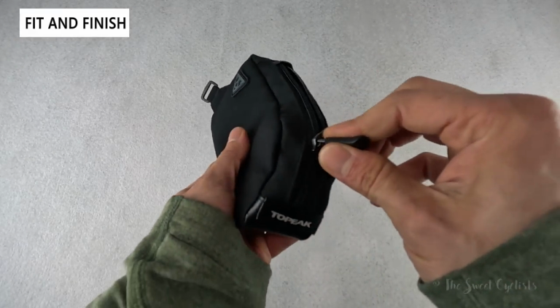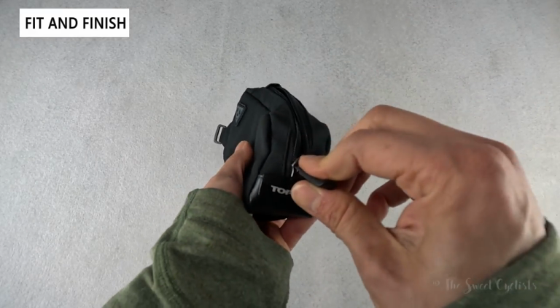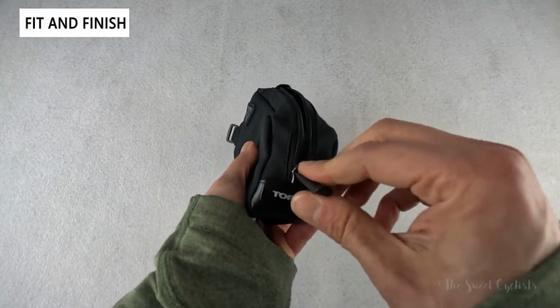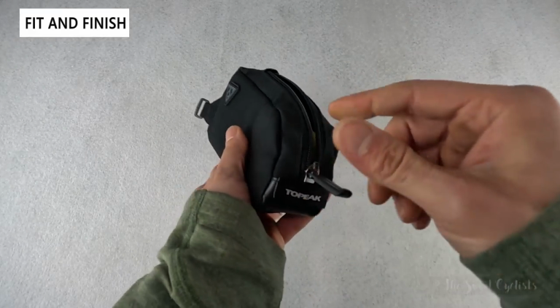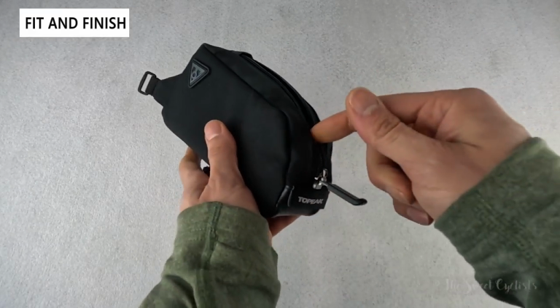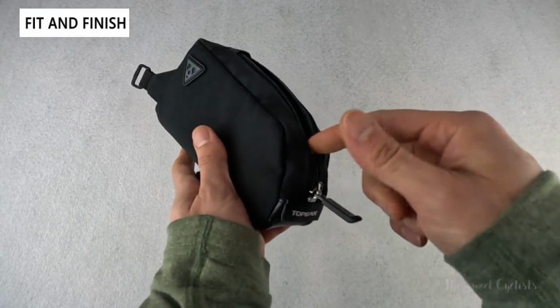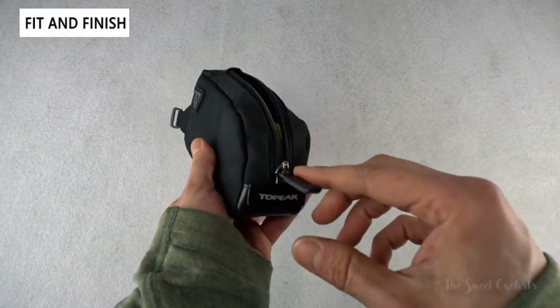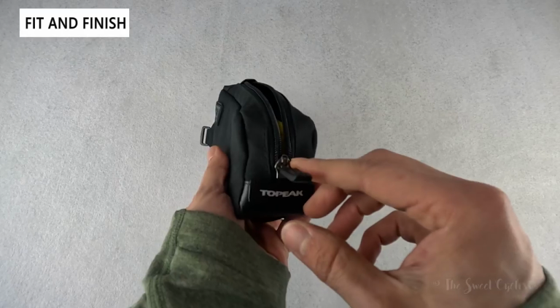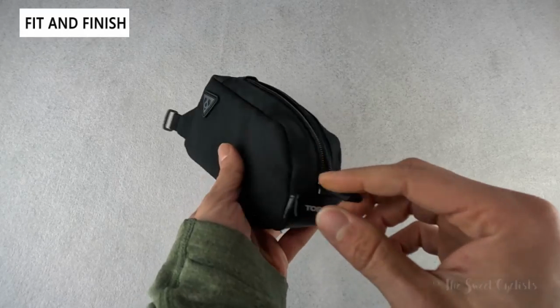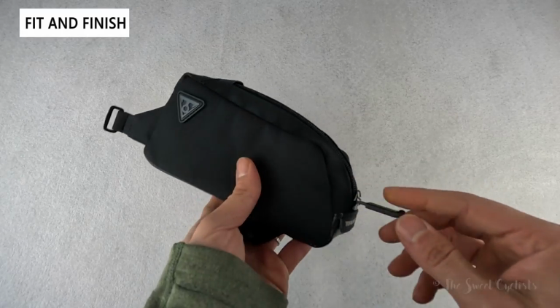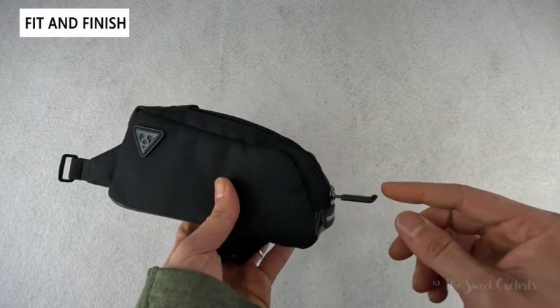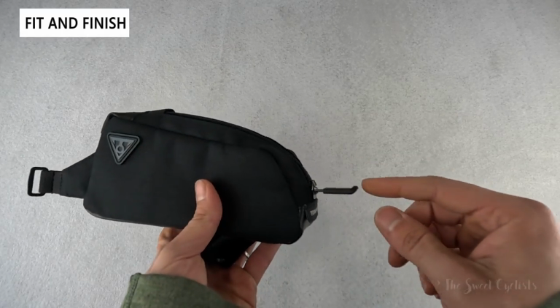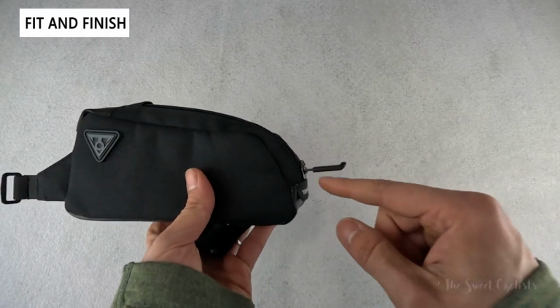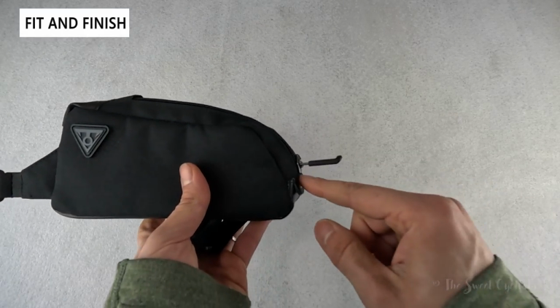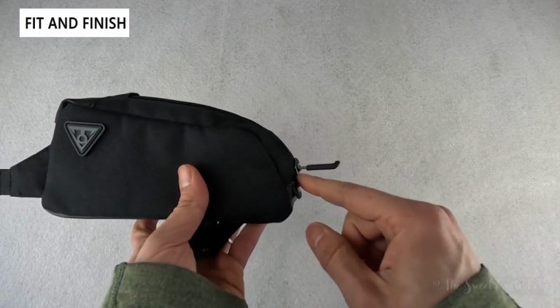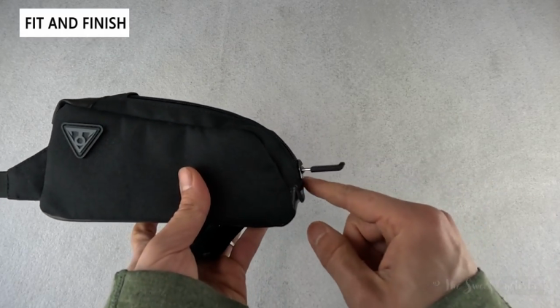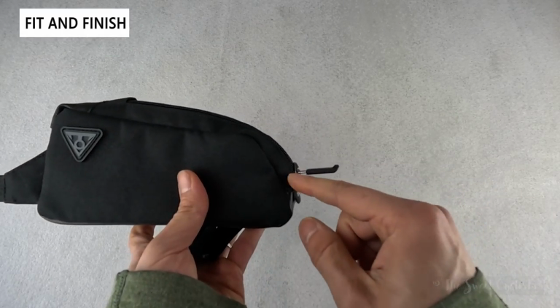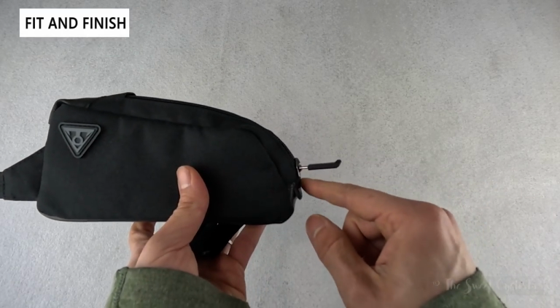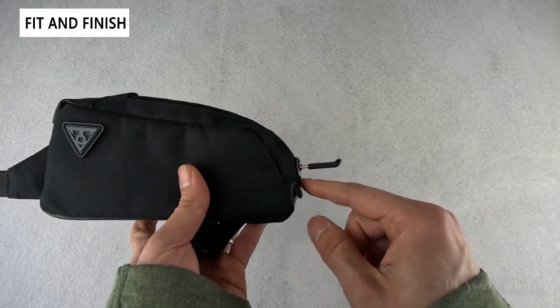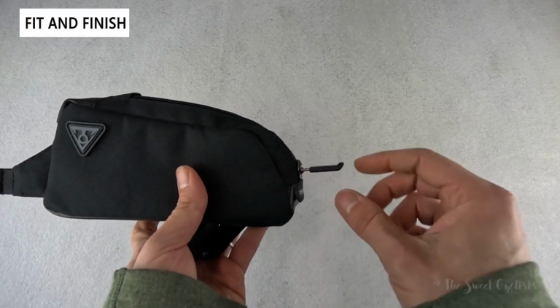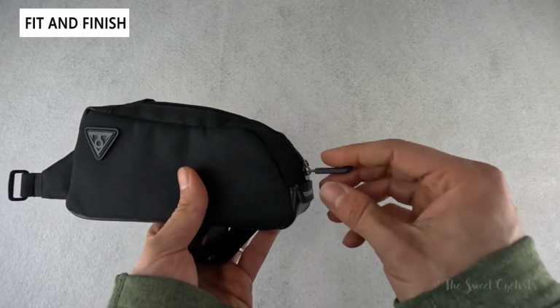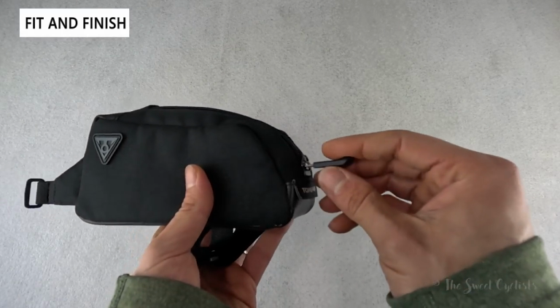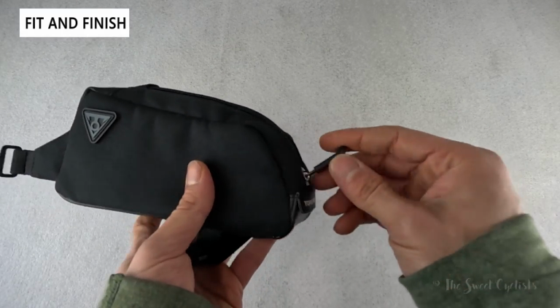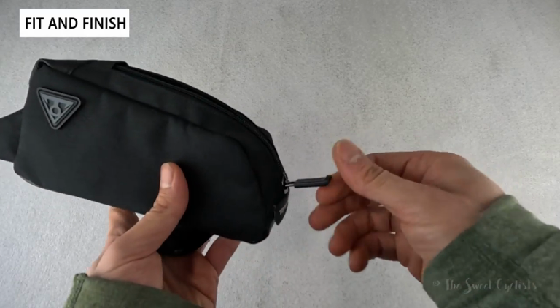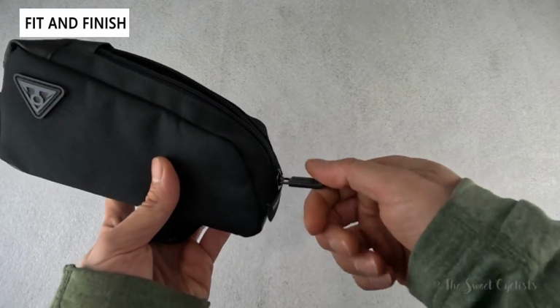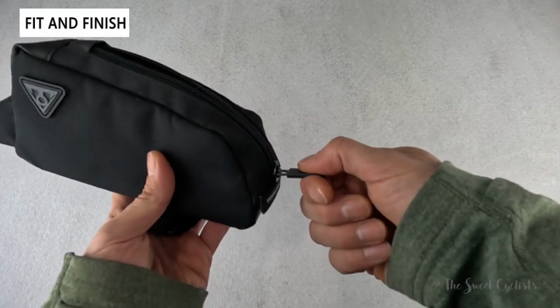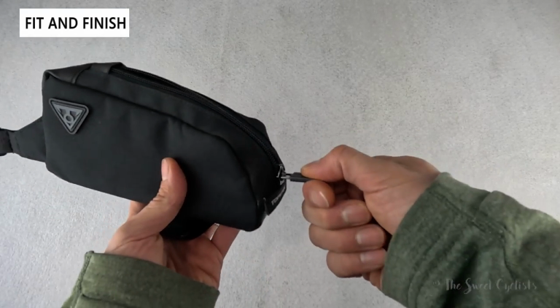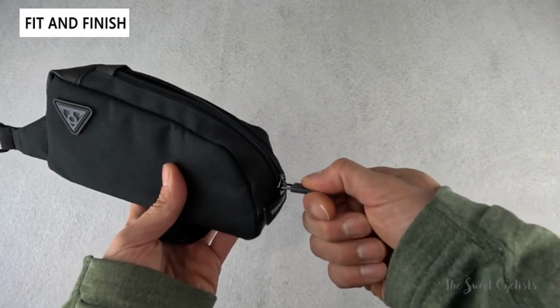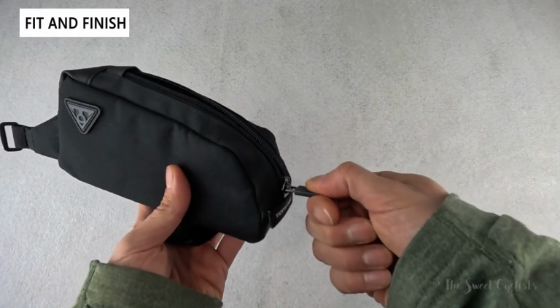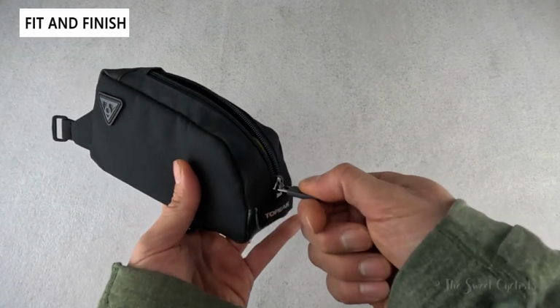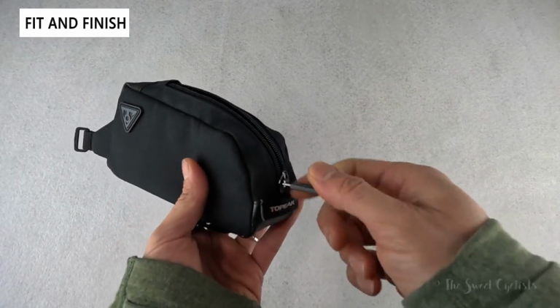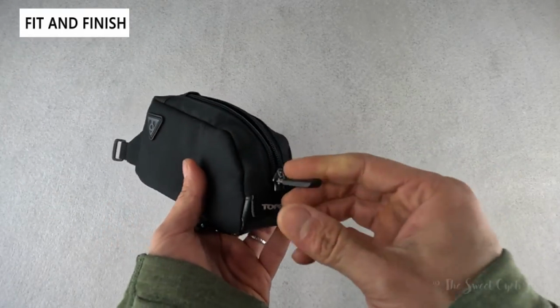Having the zipper come down is also very convenient — you can see it goes all the way to the edge and has a nice rubber pull.